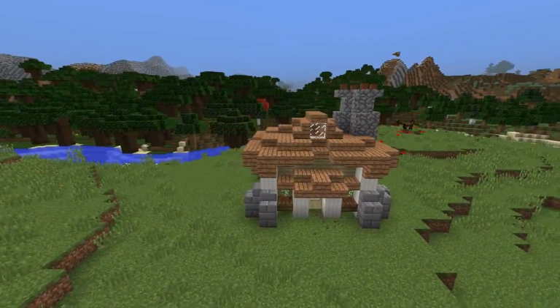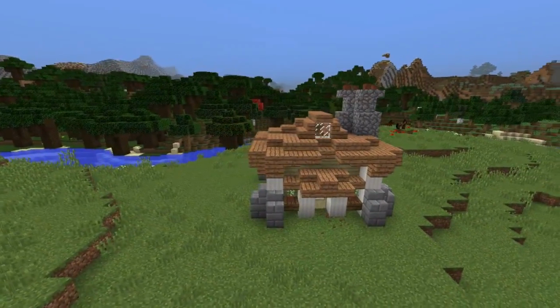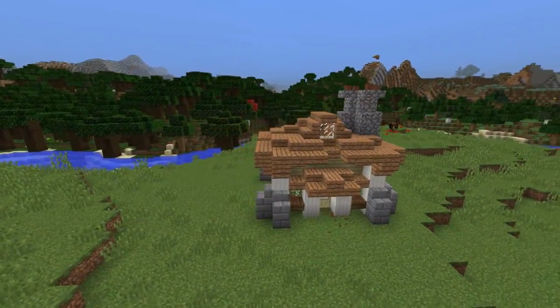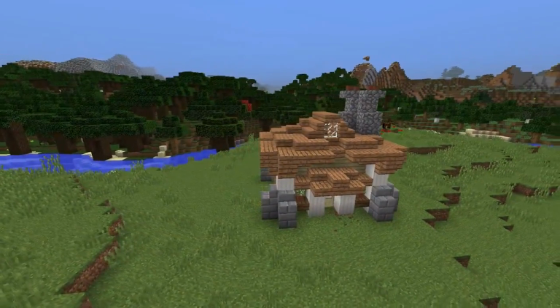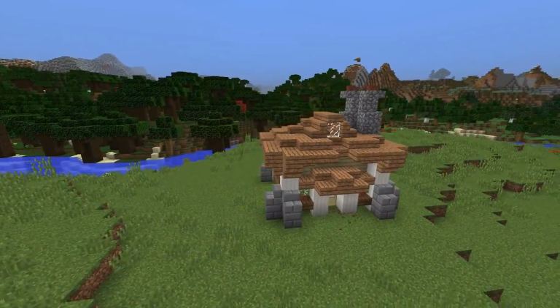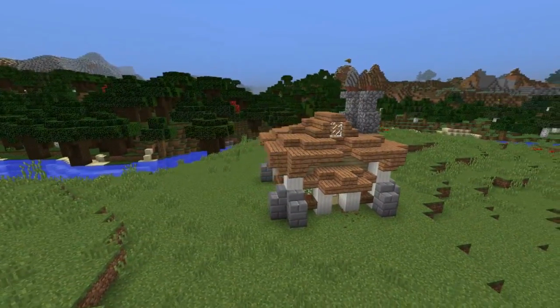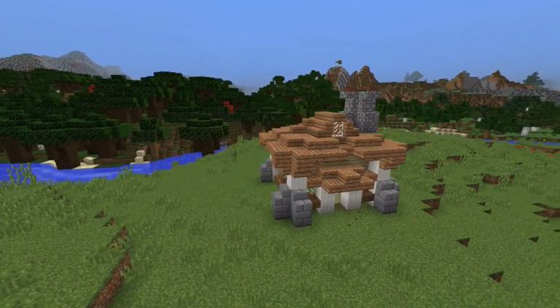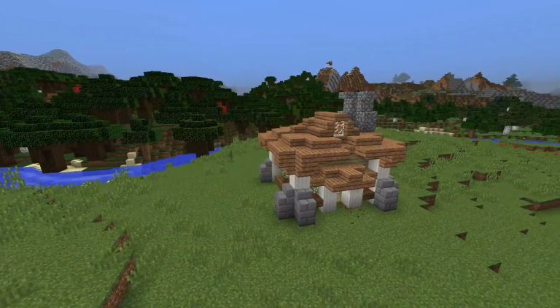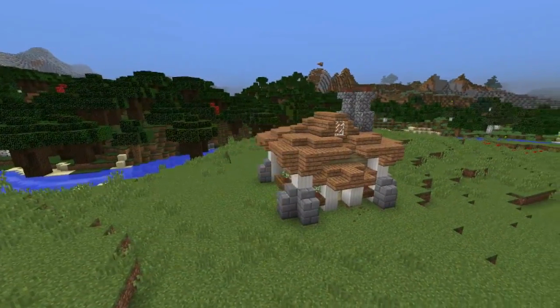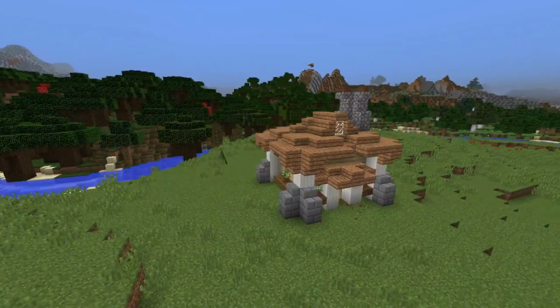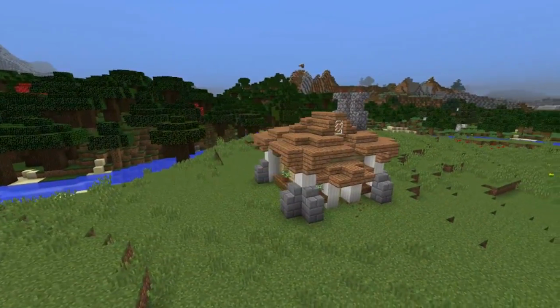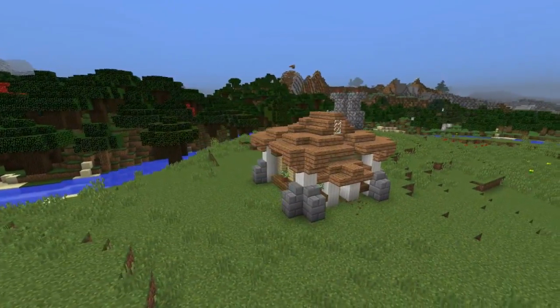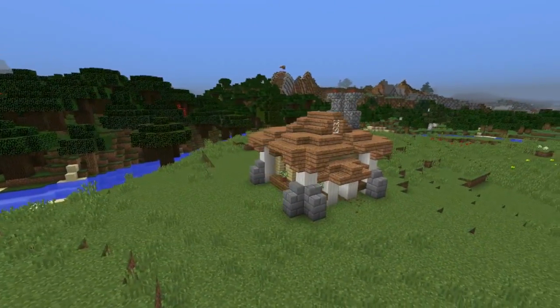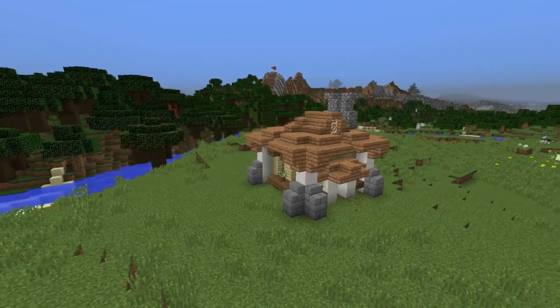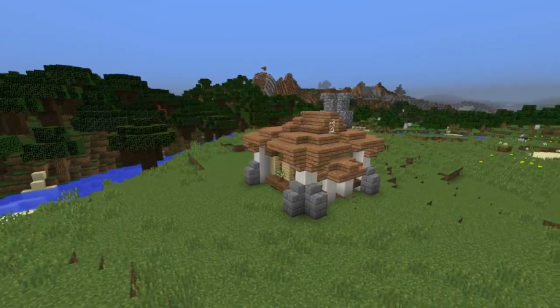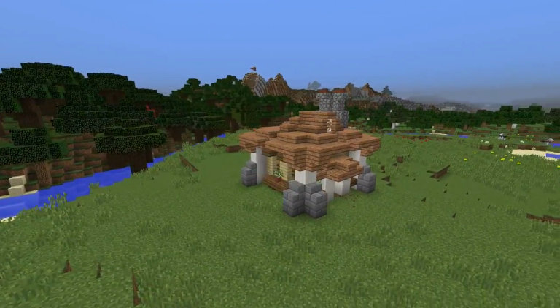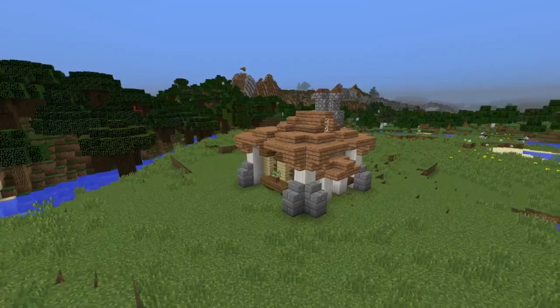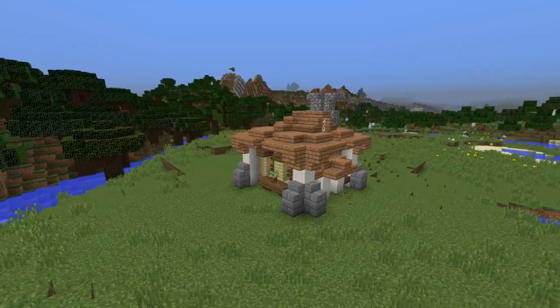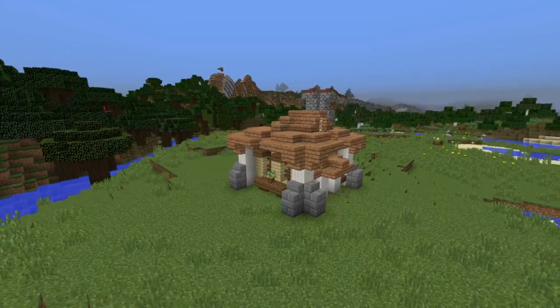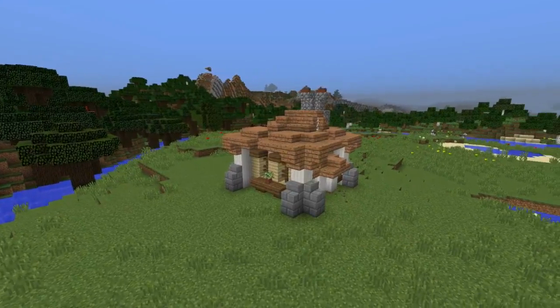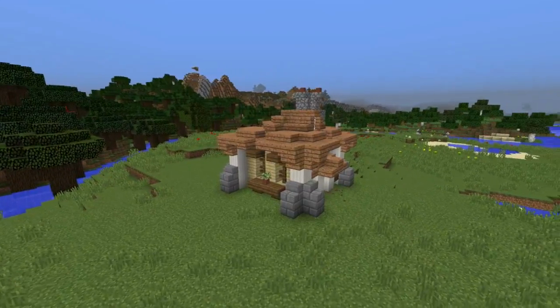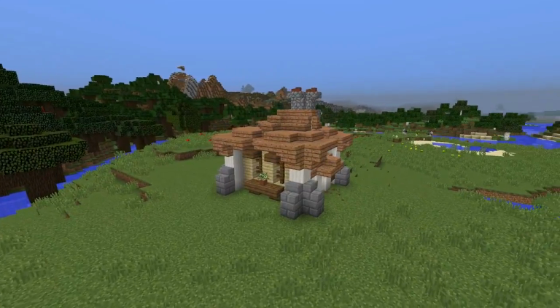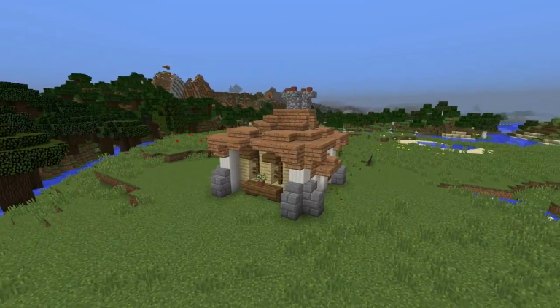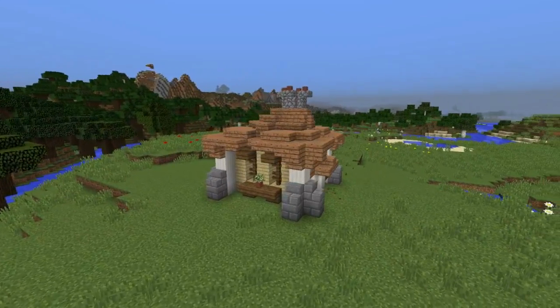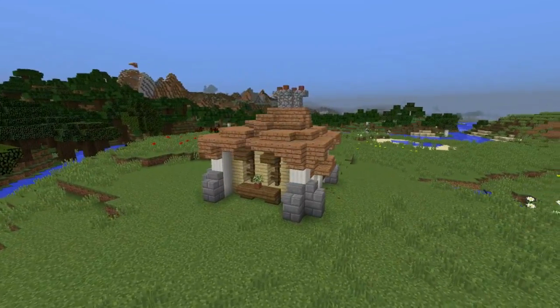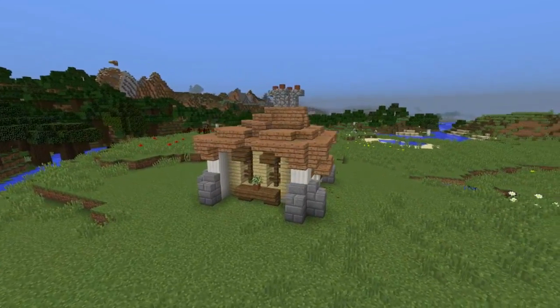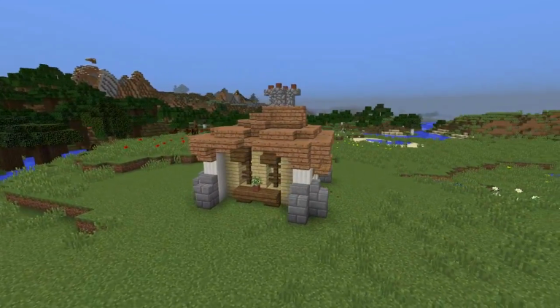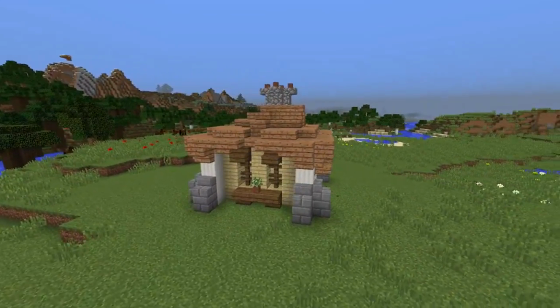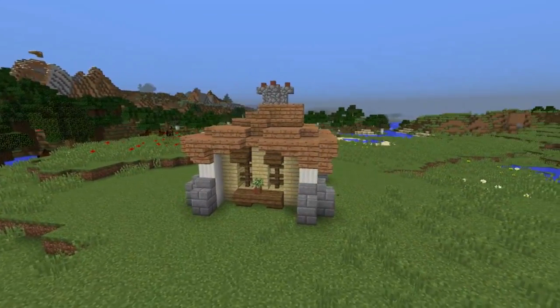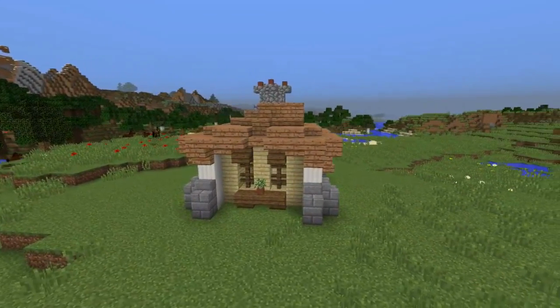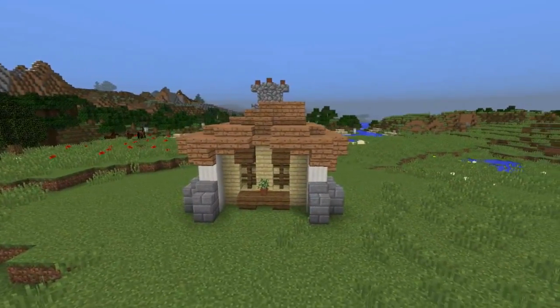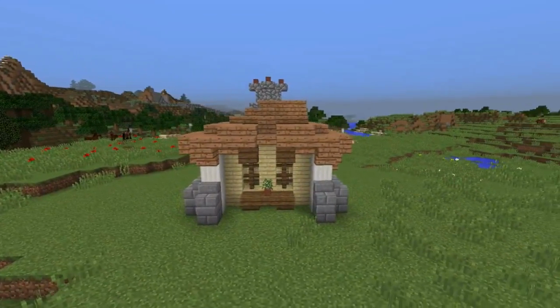What is up guys, my name is Snazbort and in today's tutorial I'm going to be running you through how to build this small birch house.